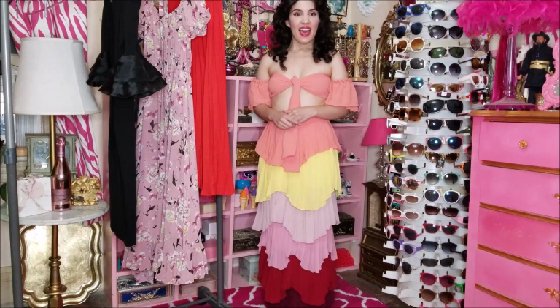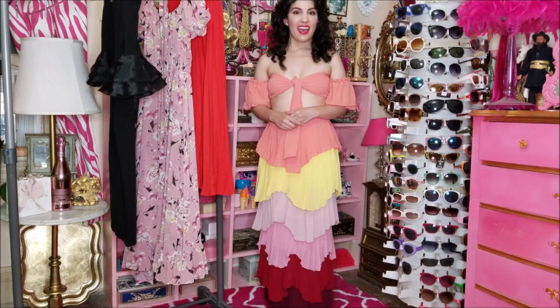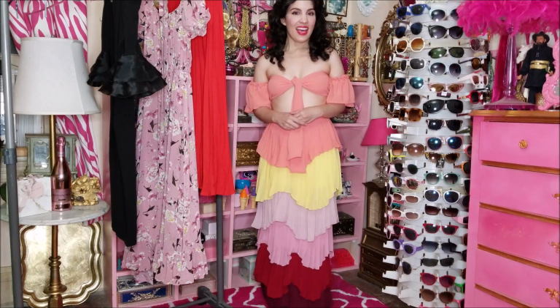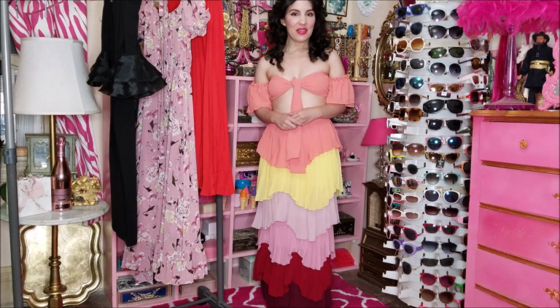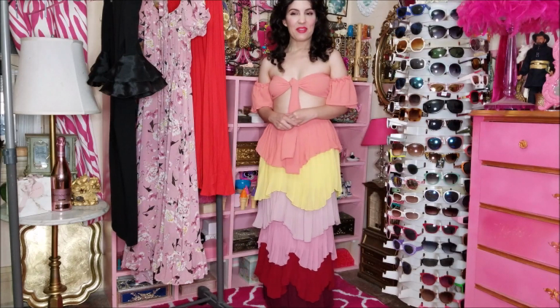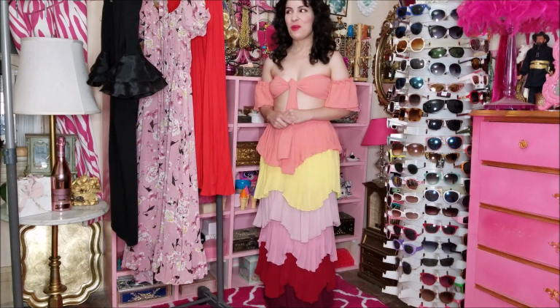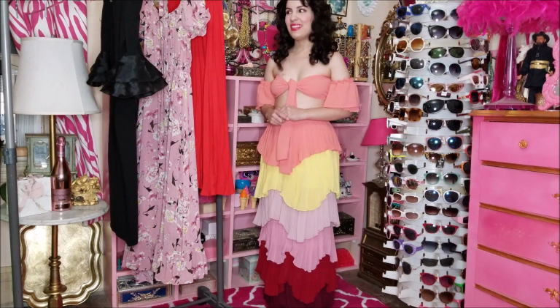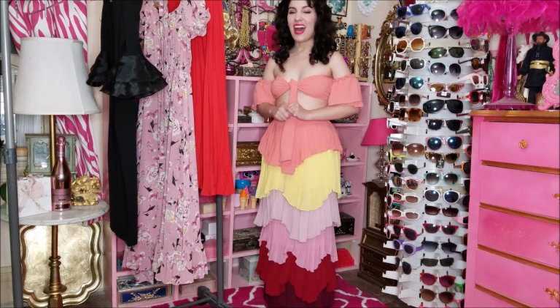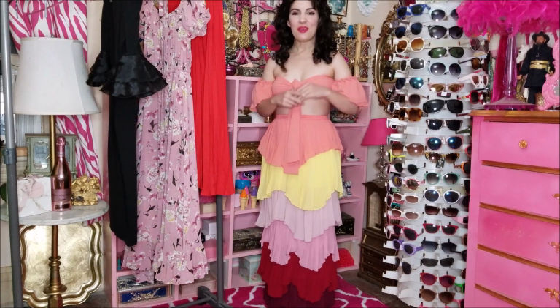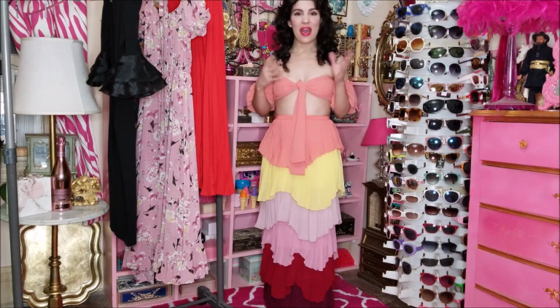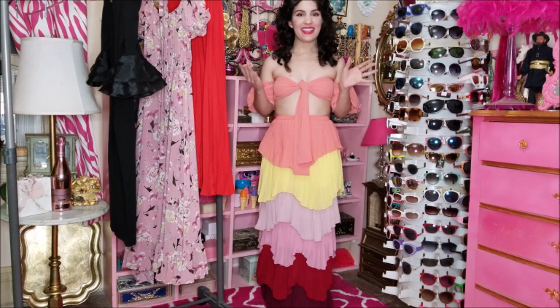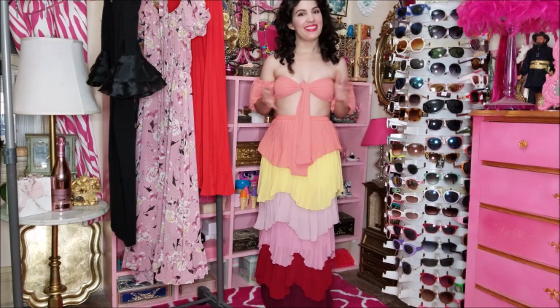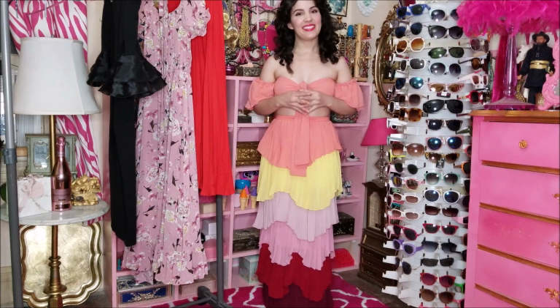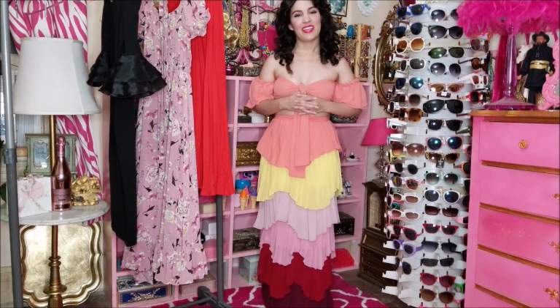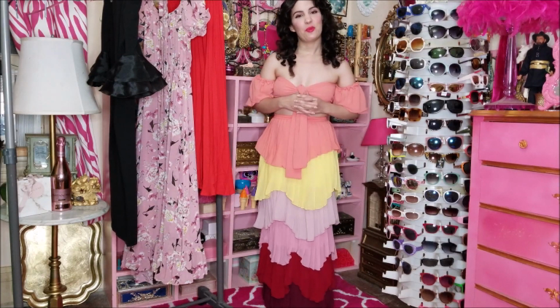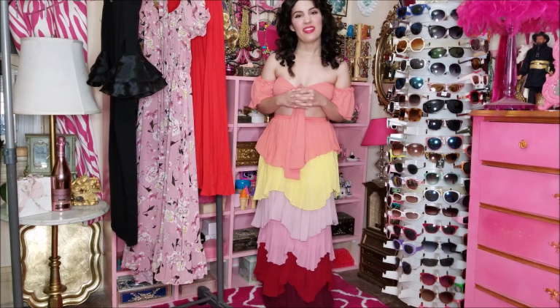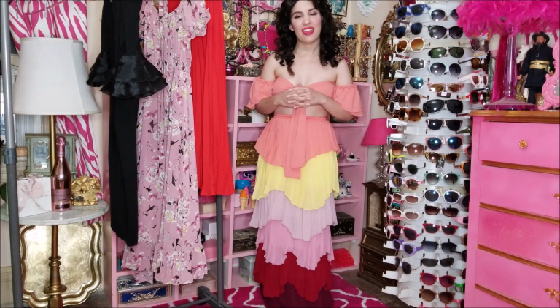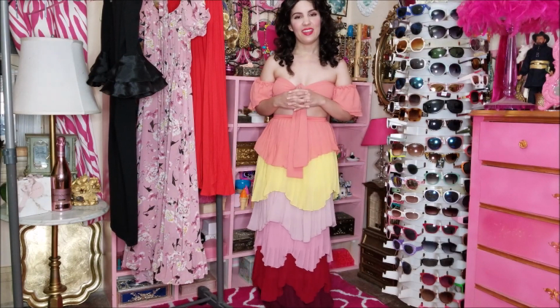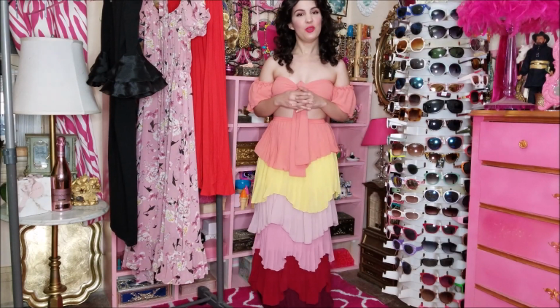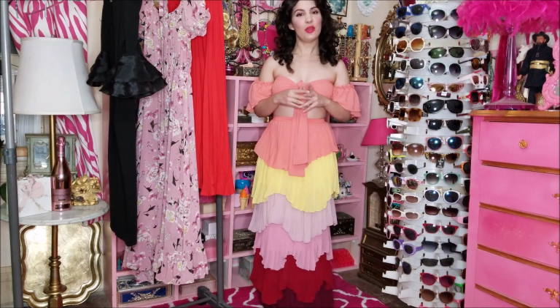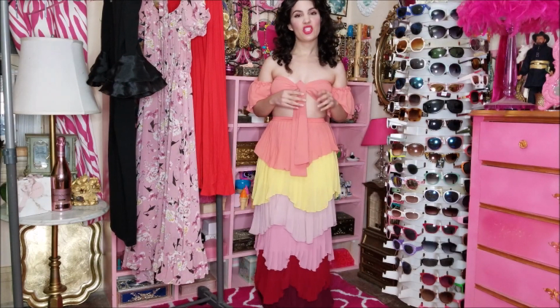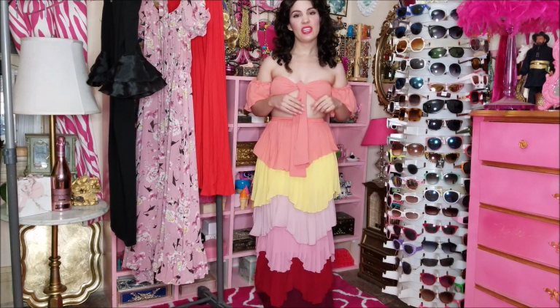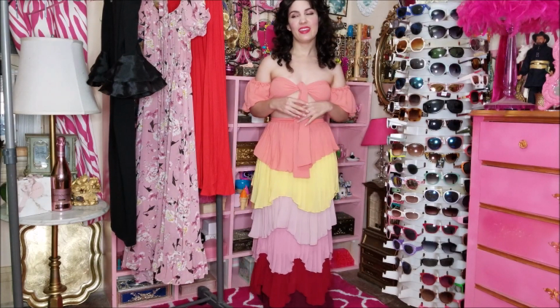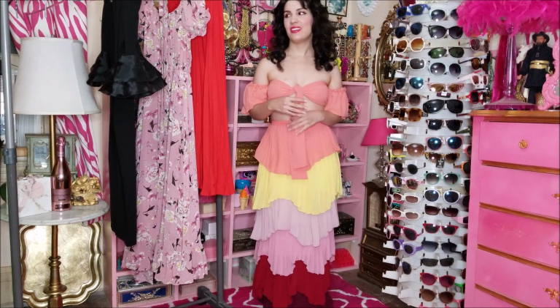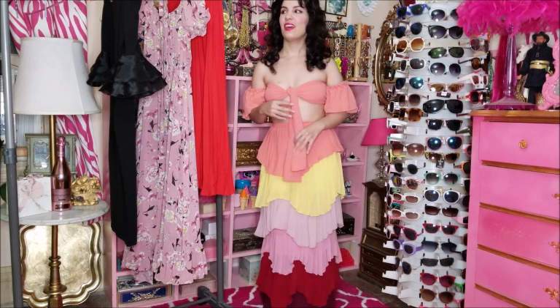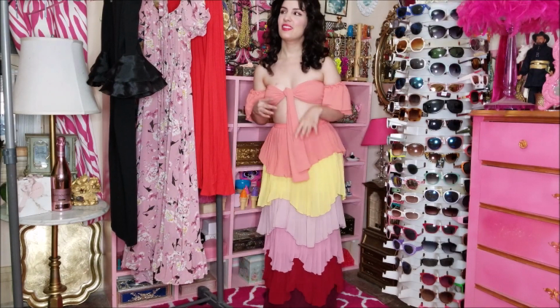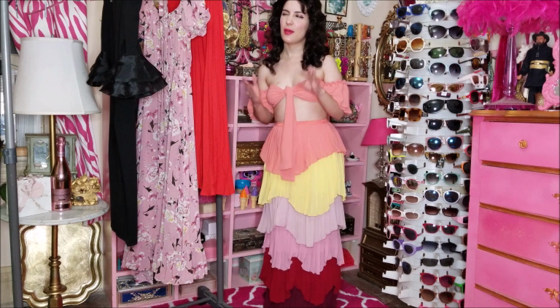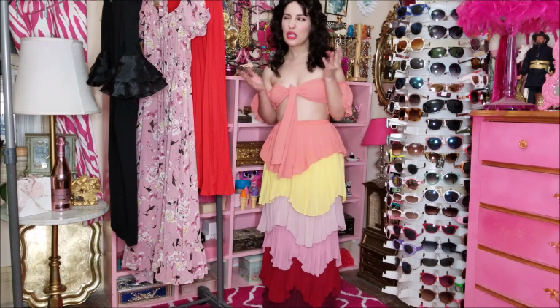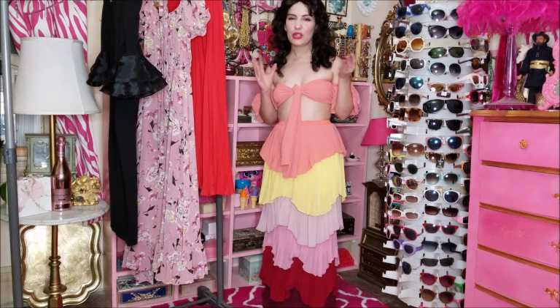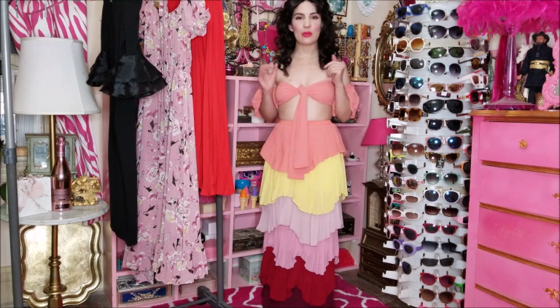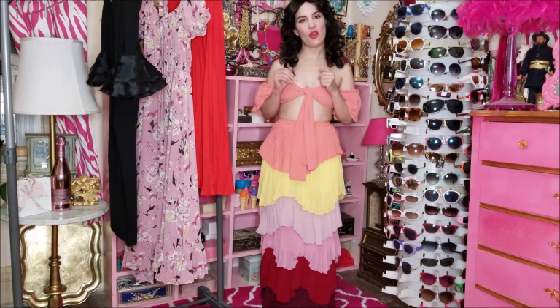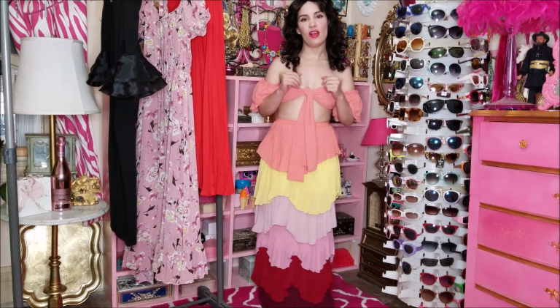Hello everyone! I am back again today with a new Shein Summer Clothing Haul.